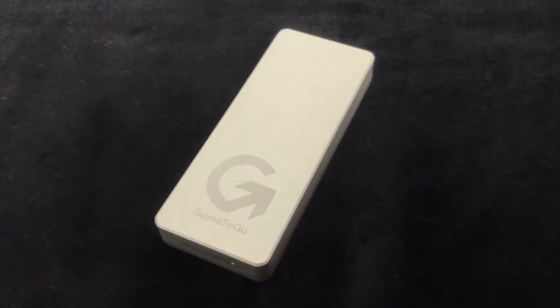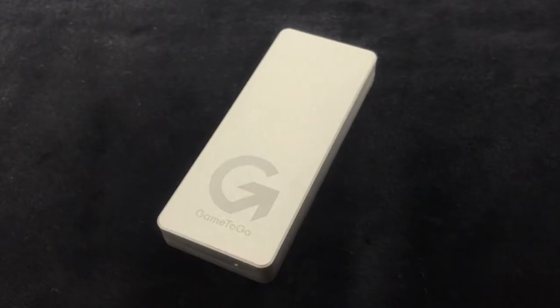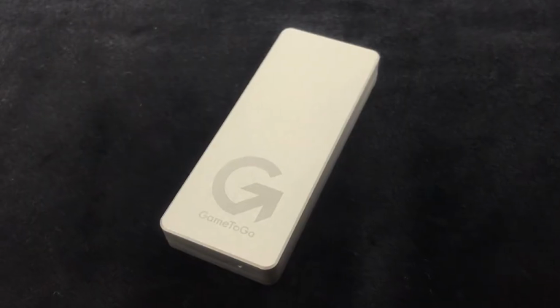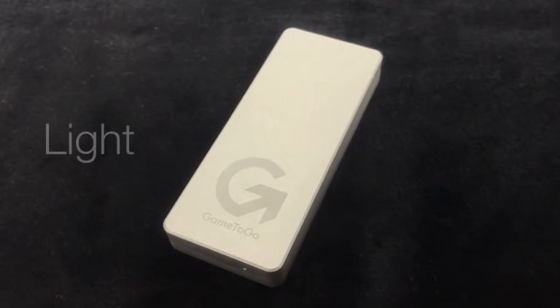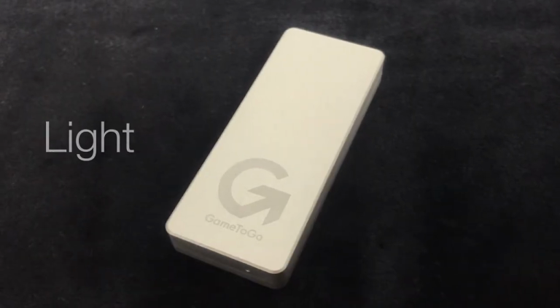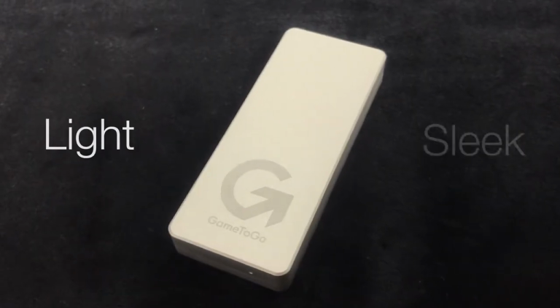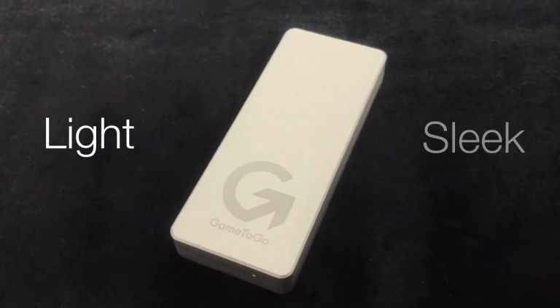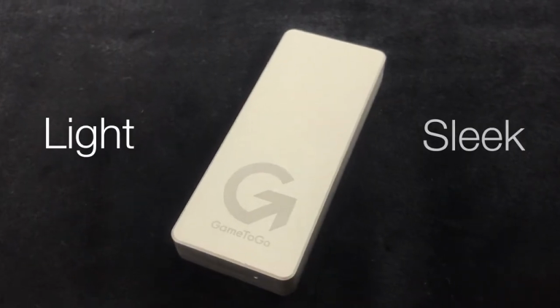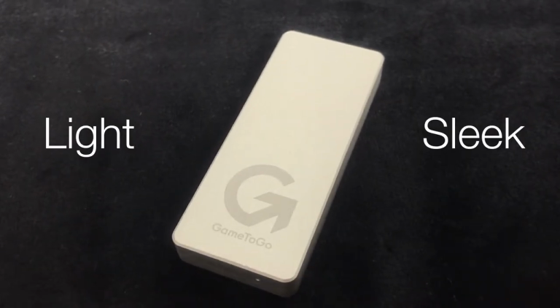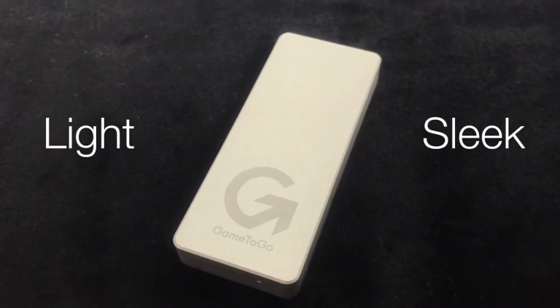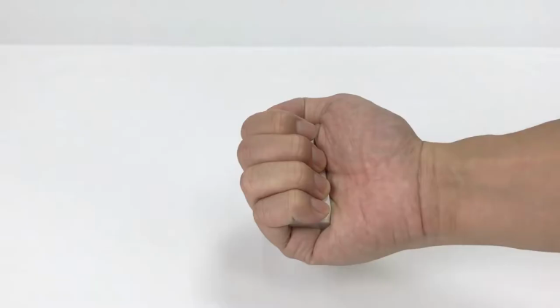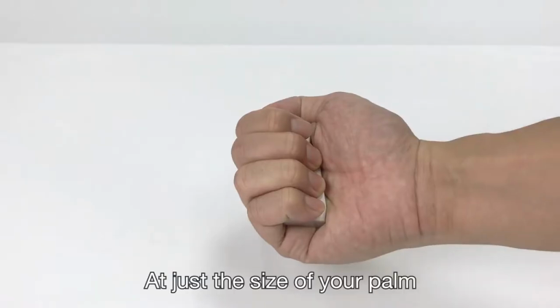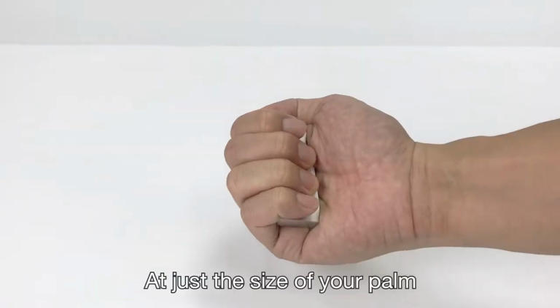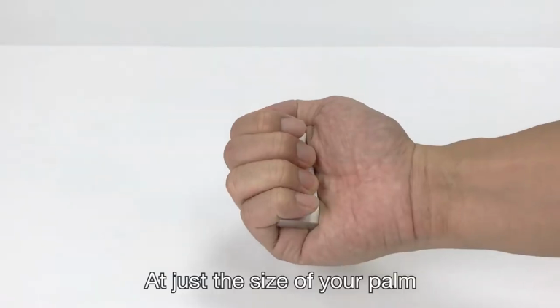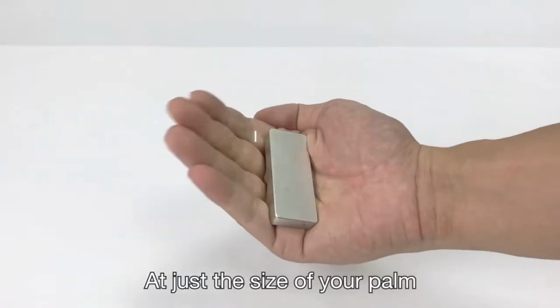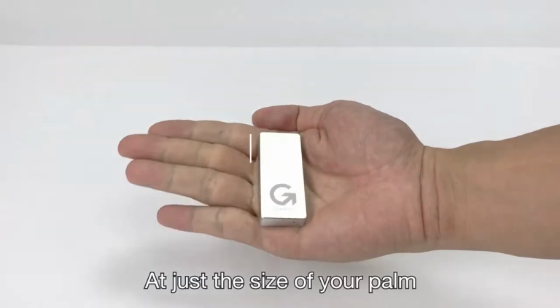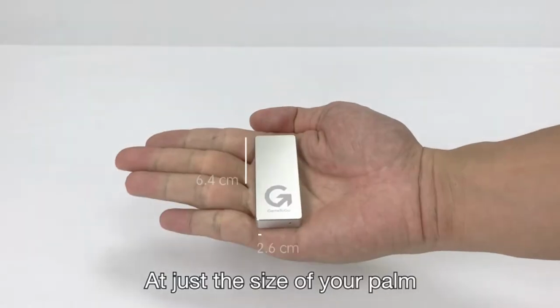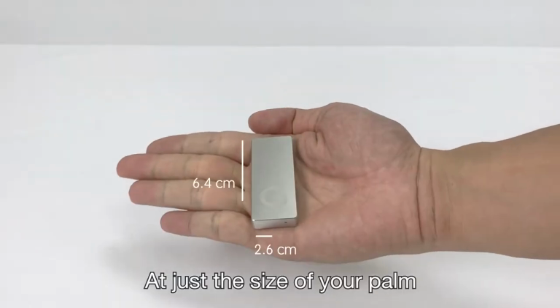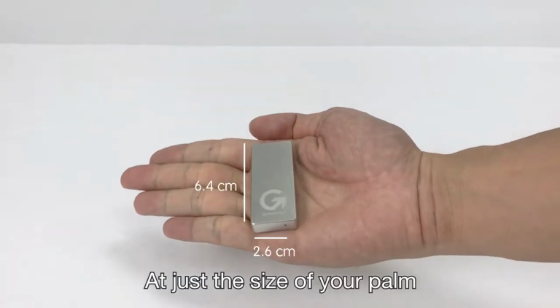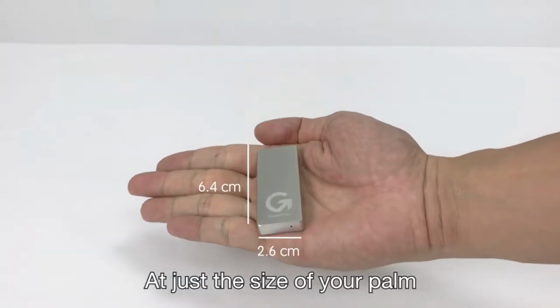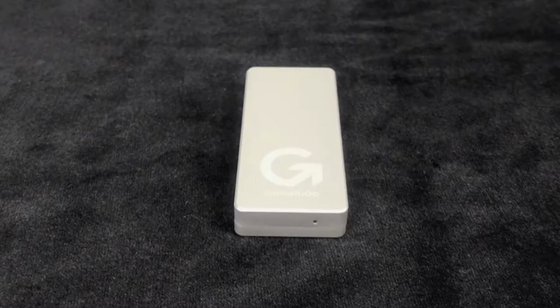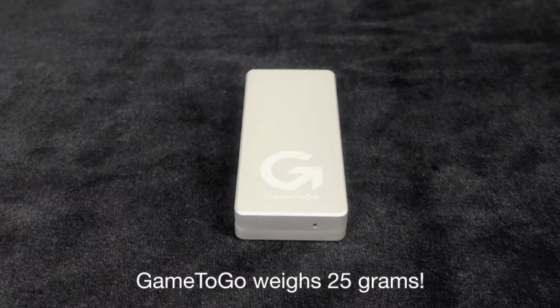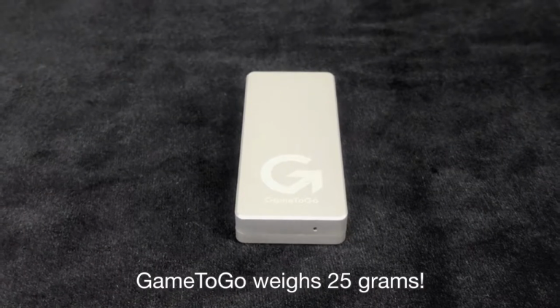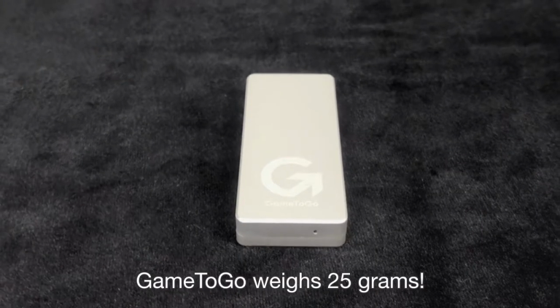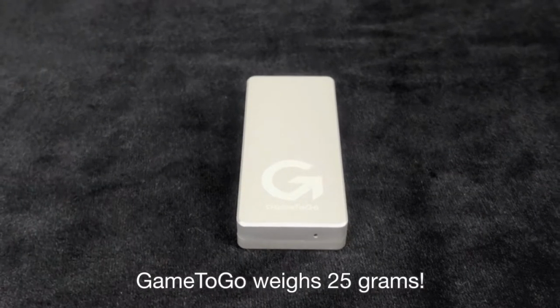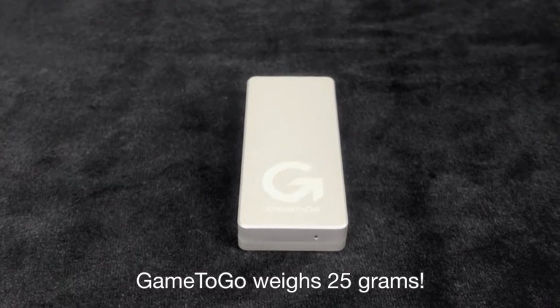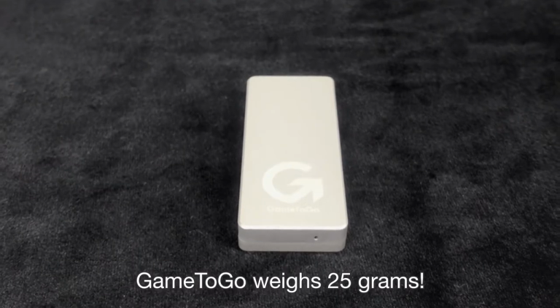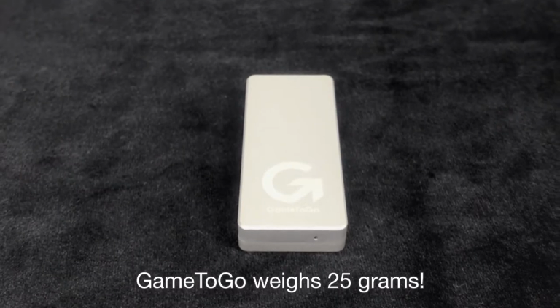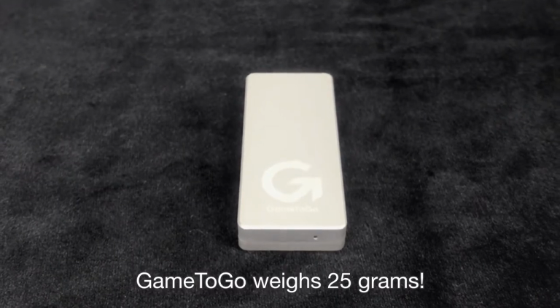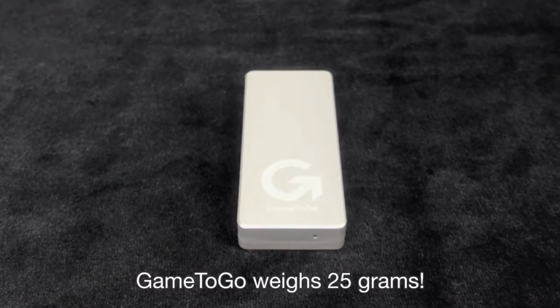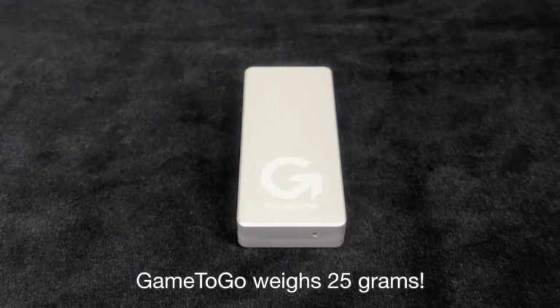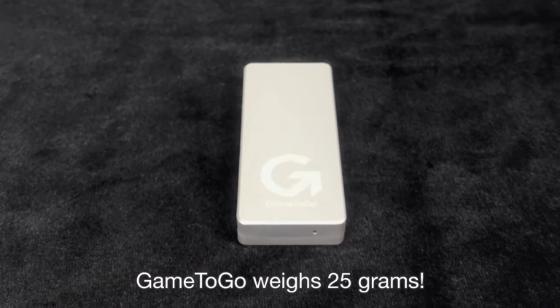Game2Go is light and sleek. At just the size of your palm, Game2Go weighs 25 grams.